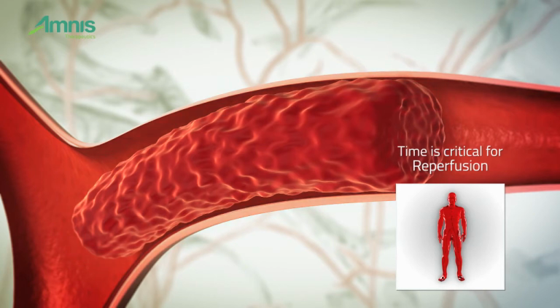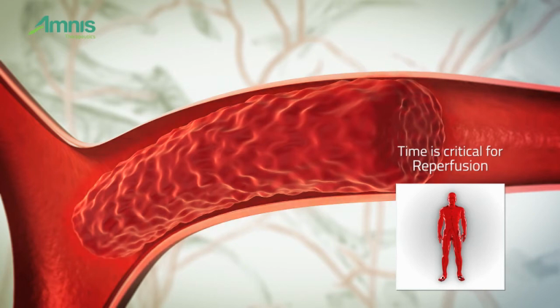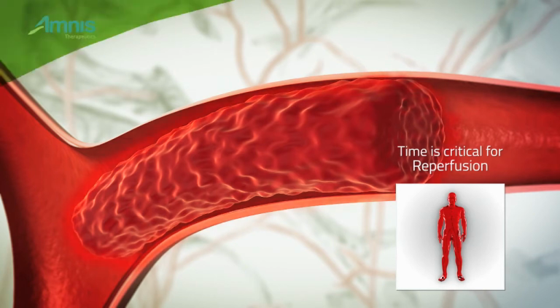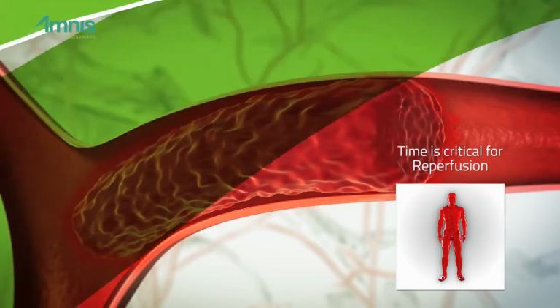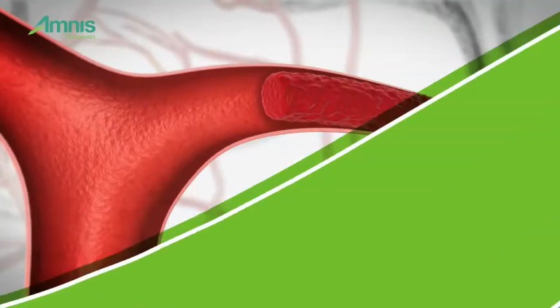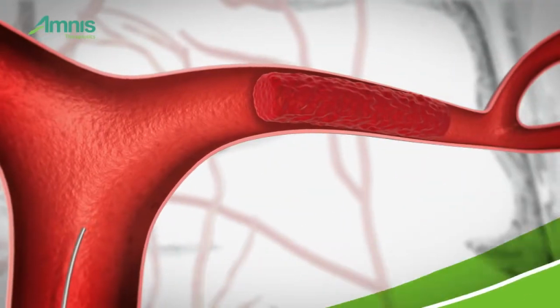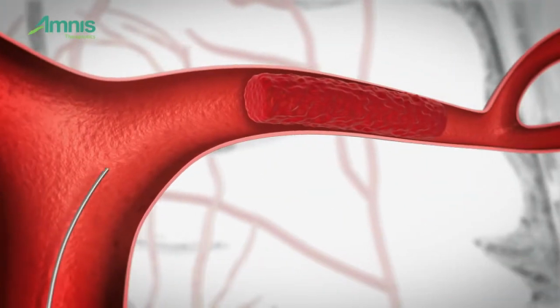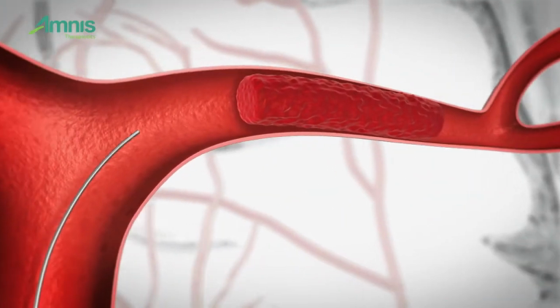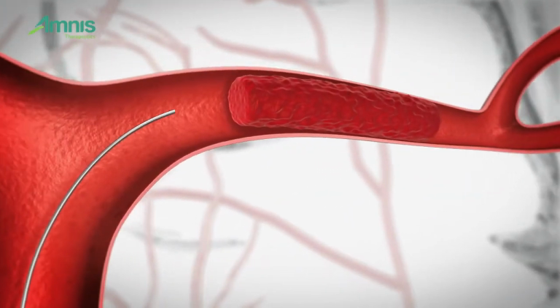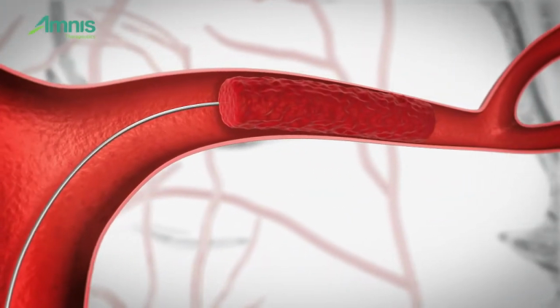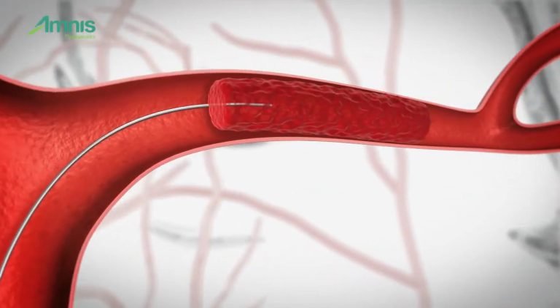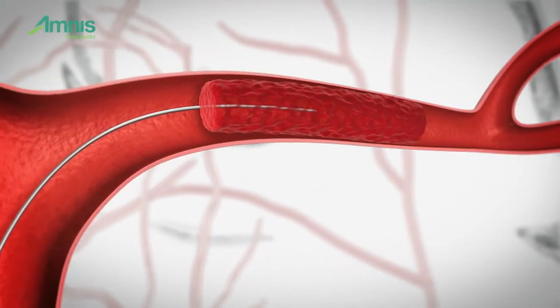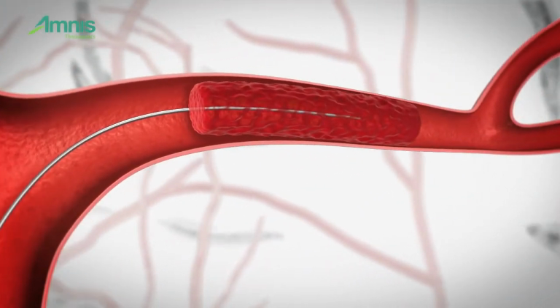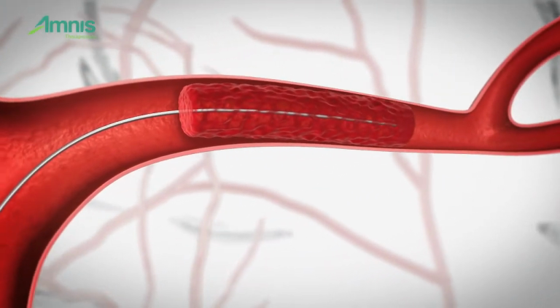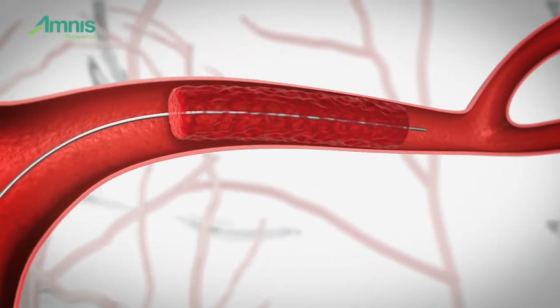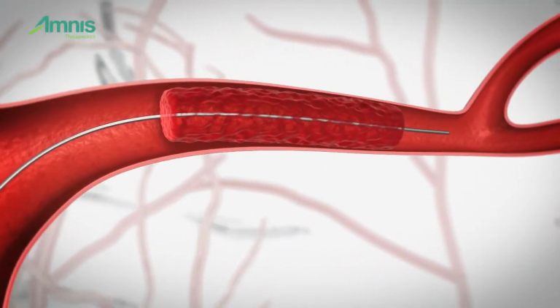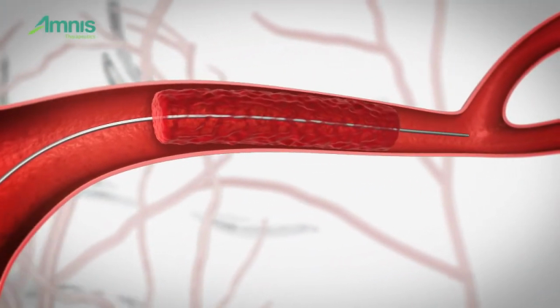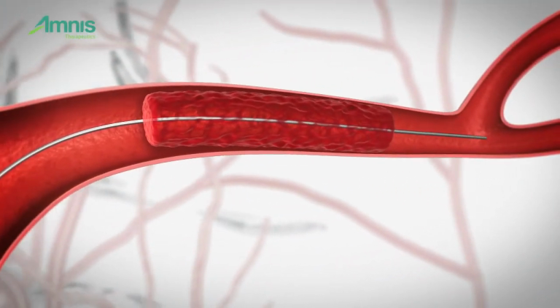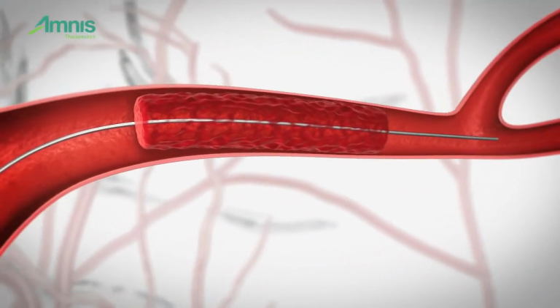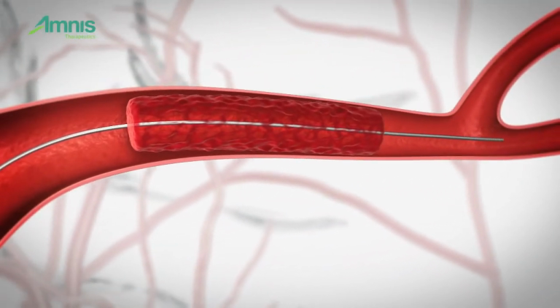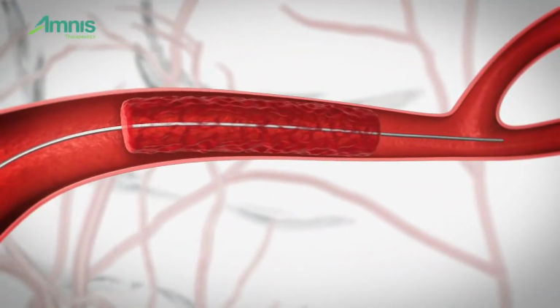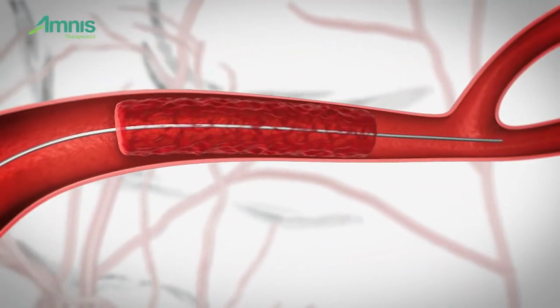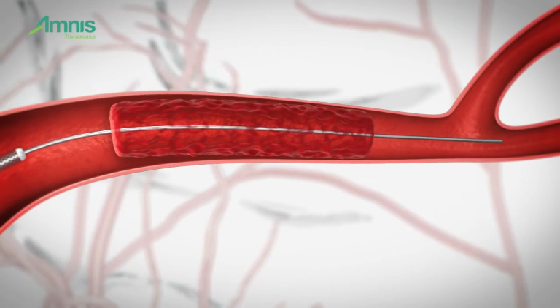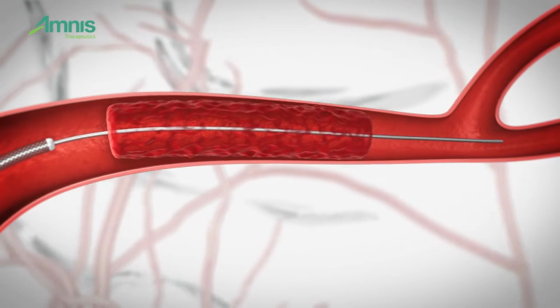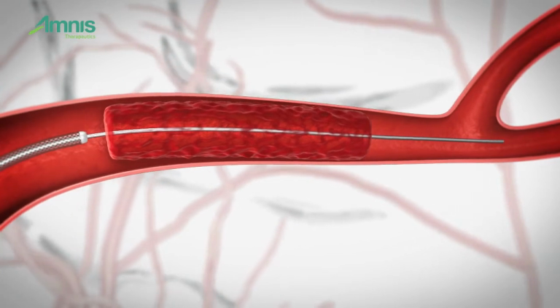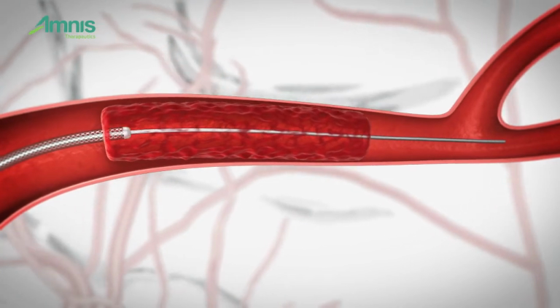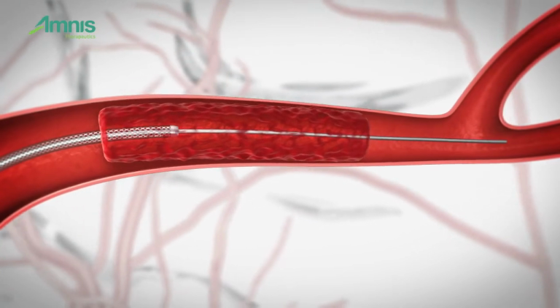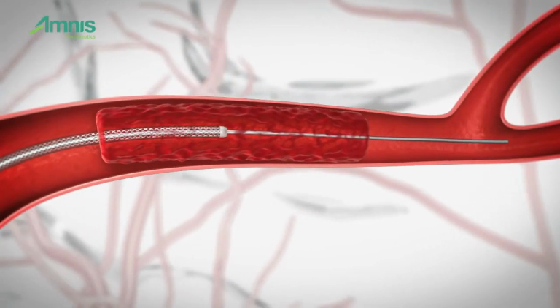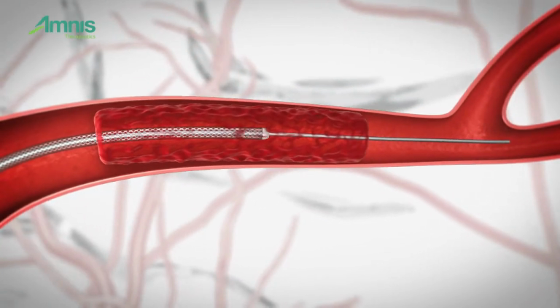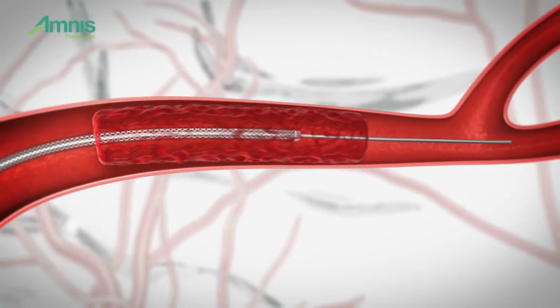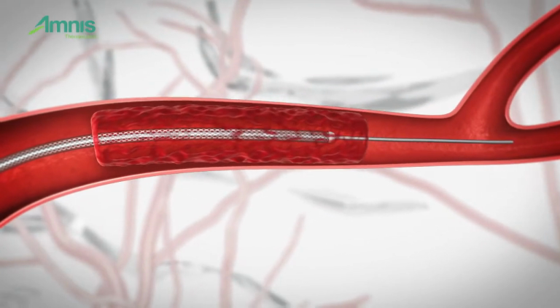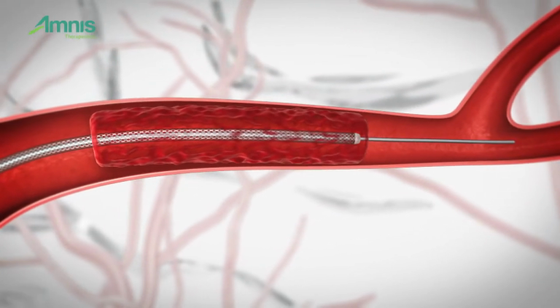To meet the challenge, Amnes Therapeutics has developed a unique technology that revolutionizes blood clot retrieval.